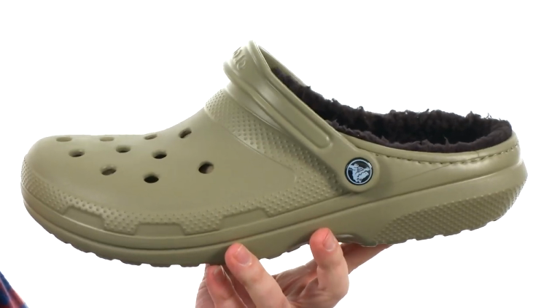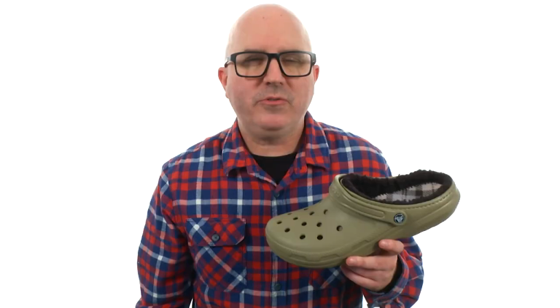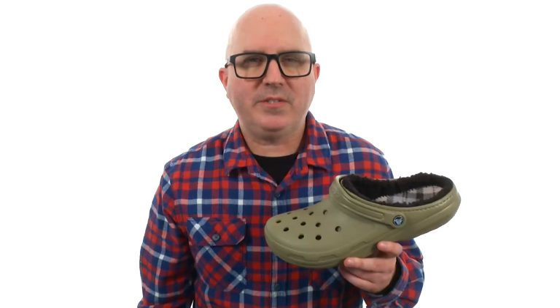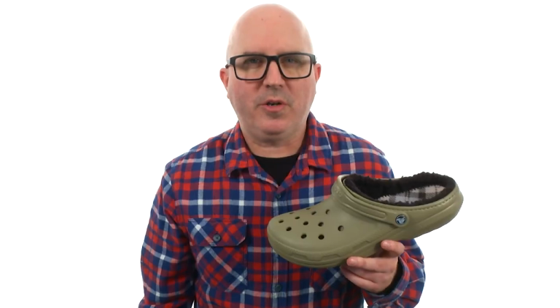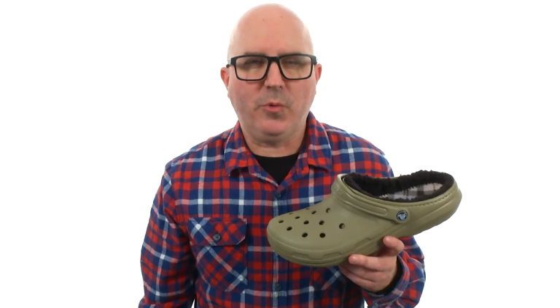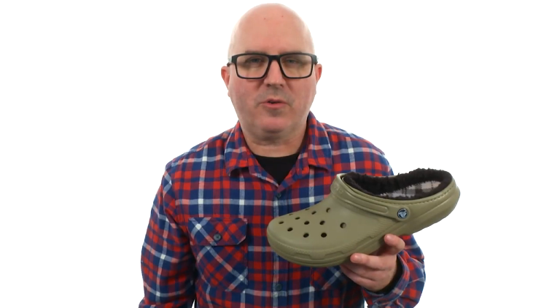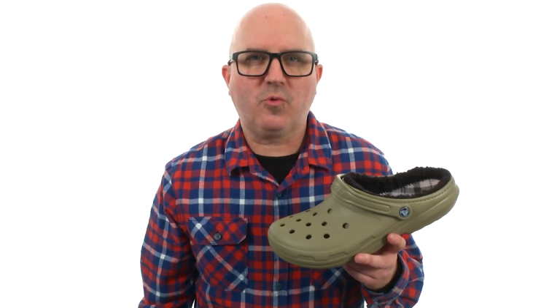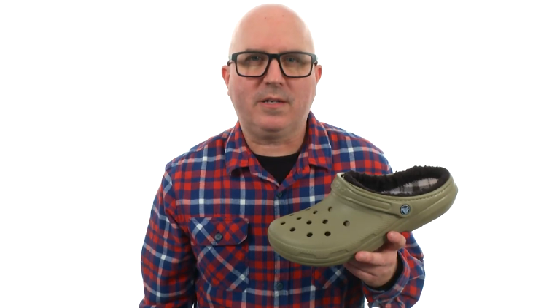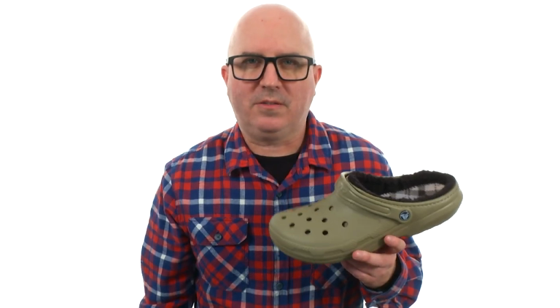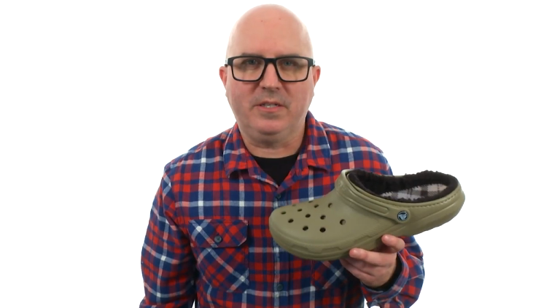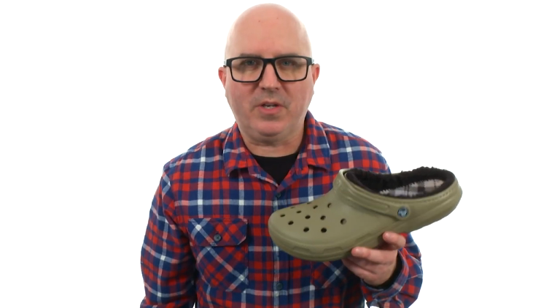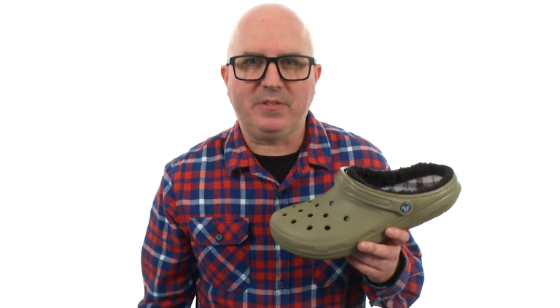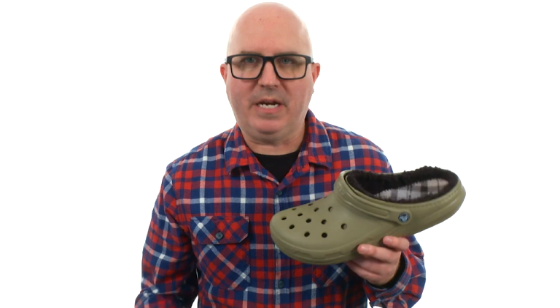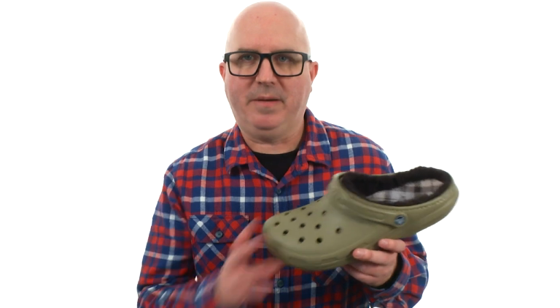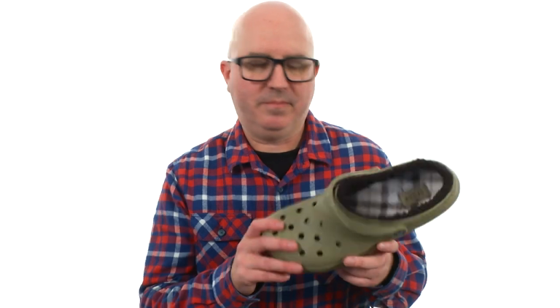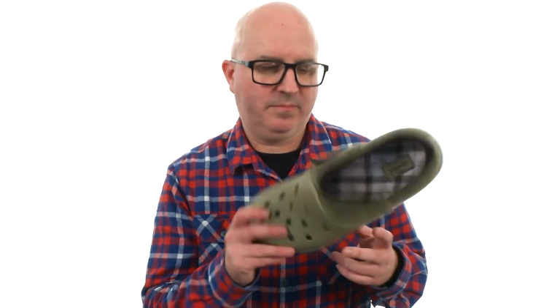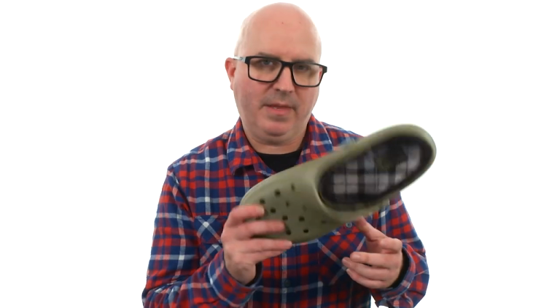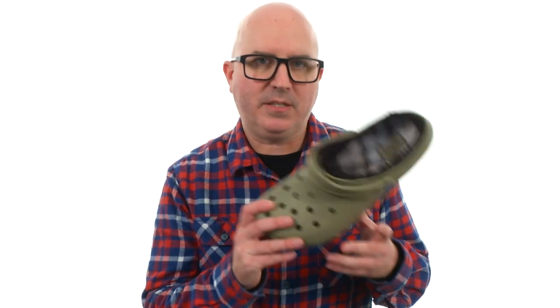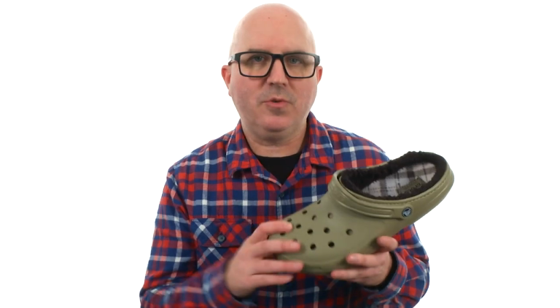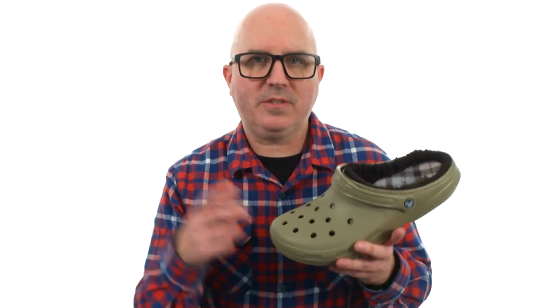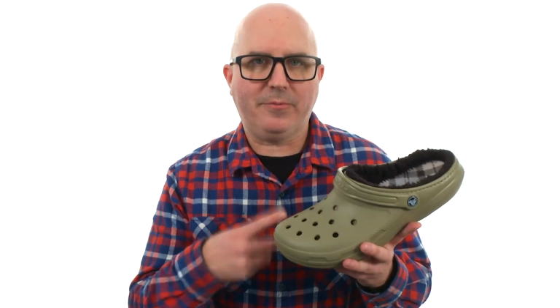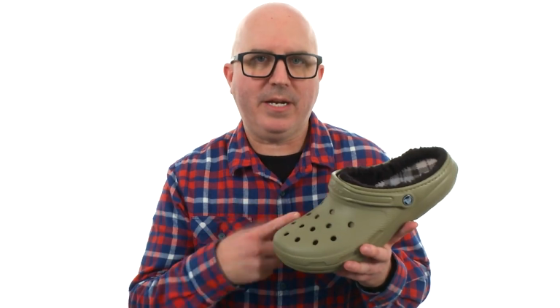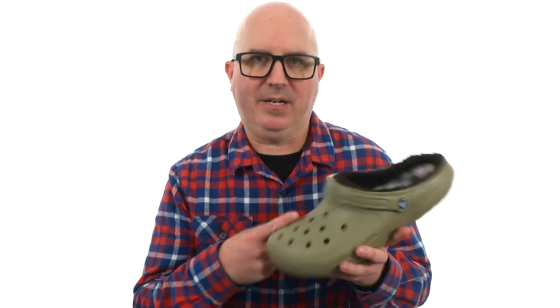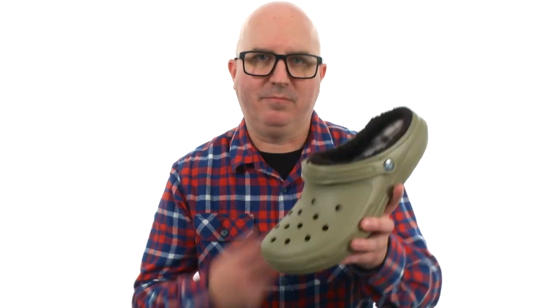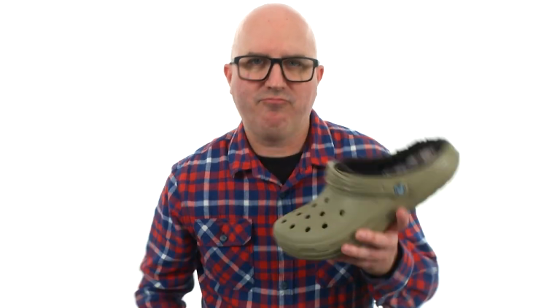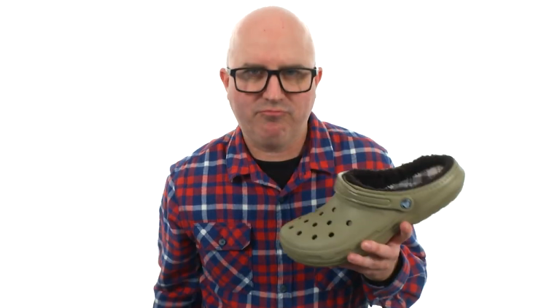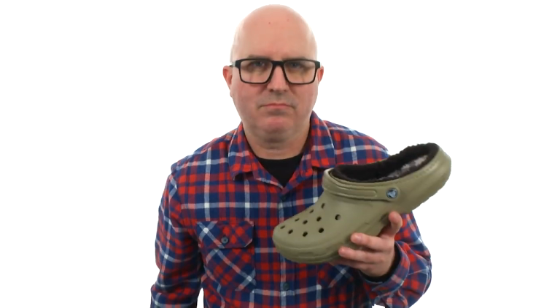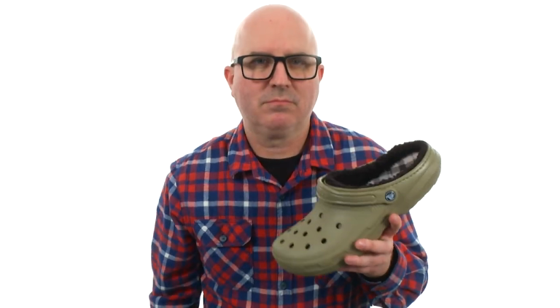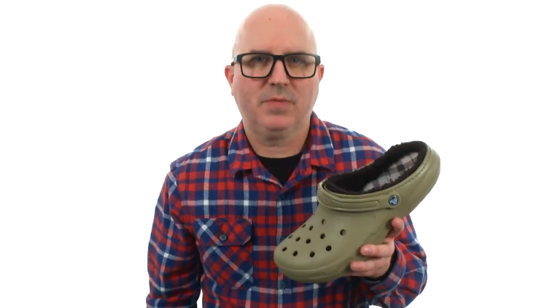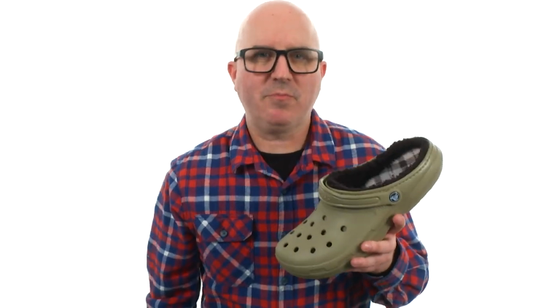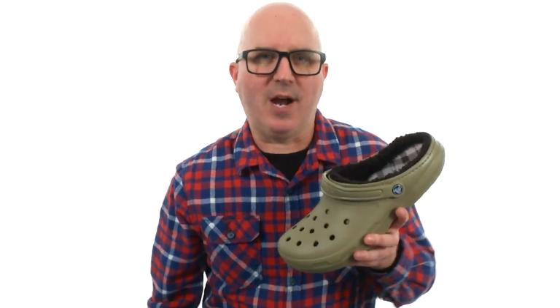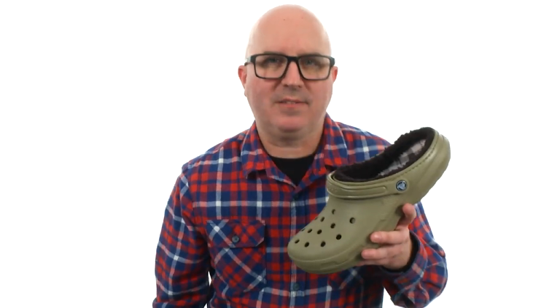Who says you can only wear Crocs in the summertime? Got you hooked up right here. I'm from Crocs.